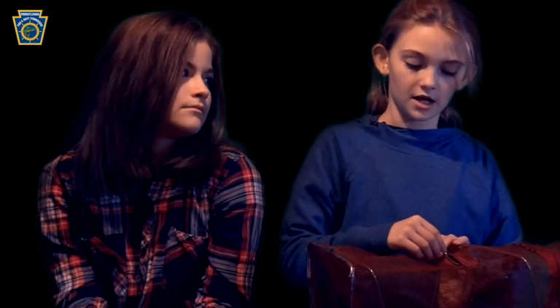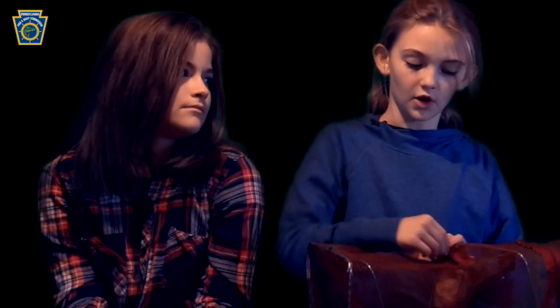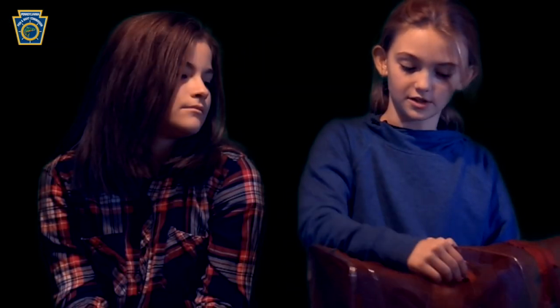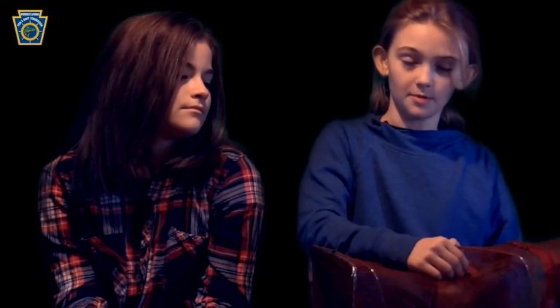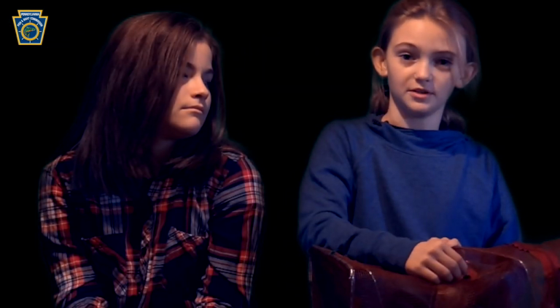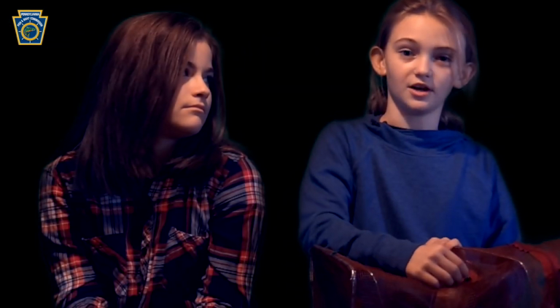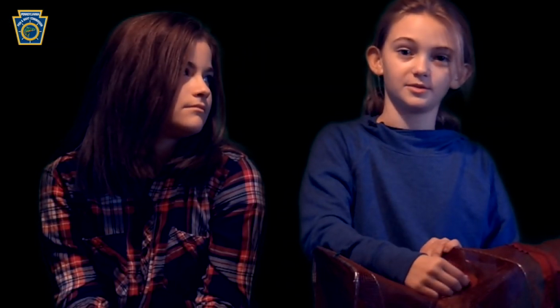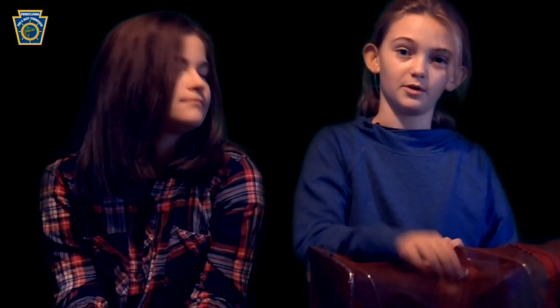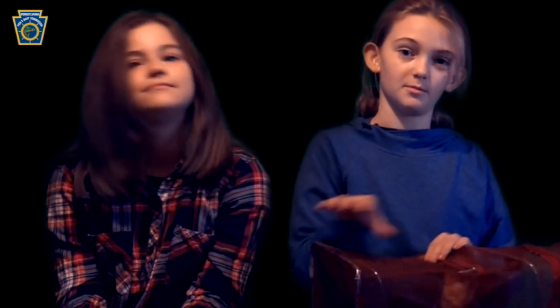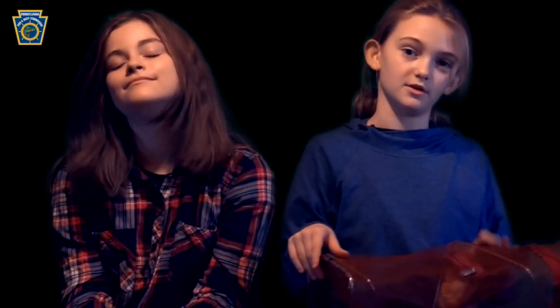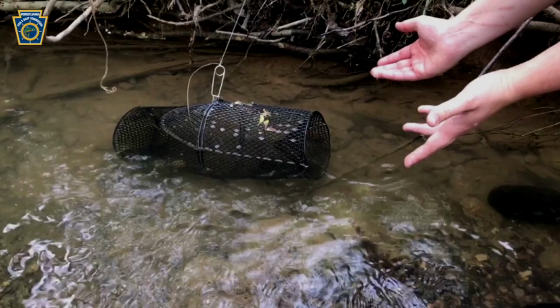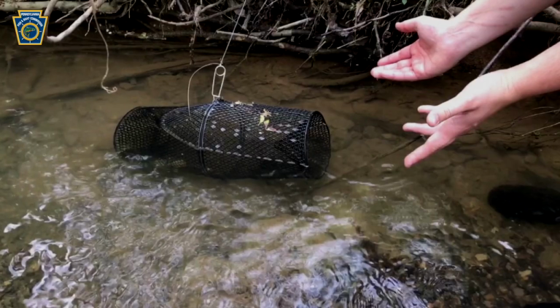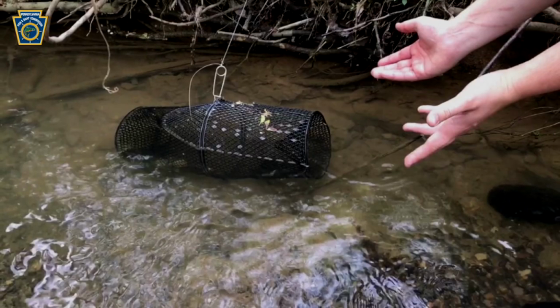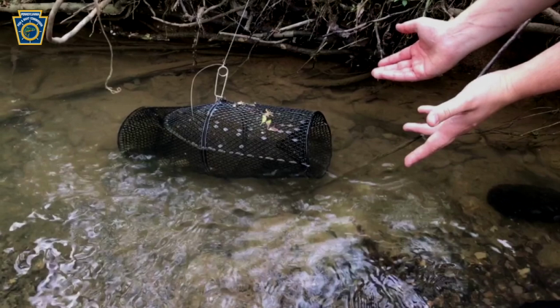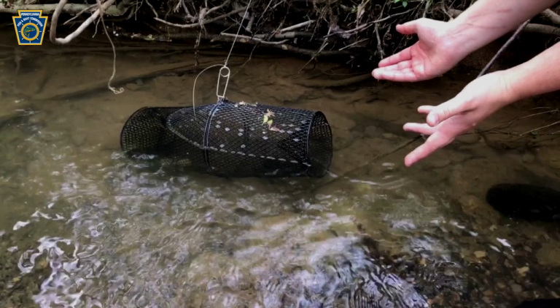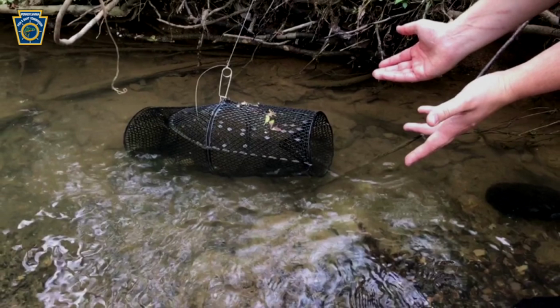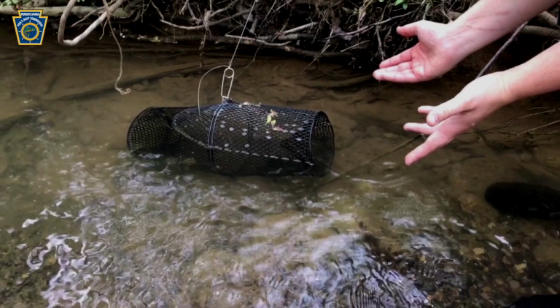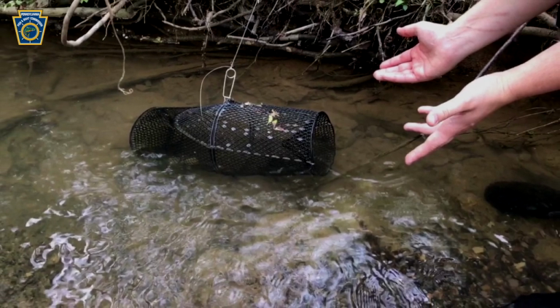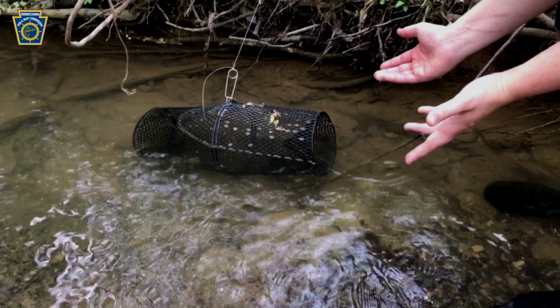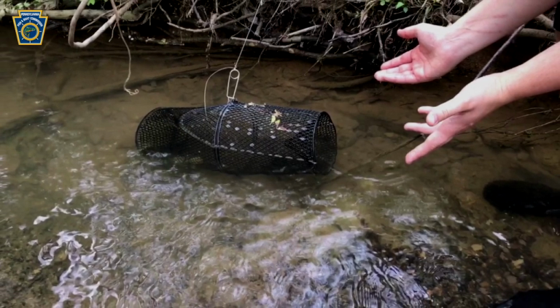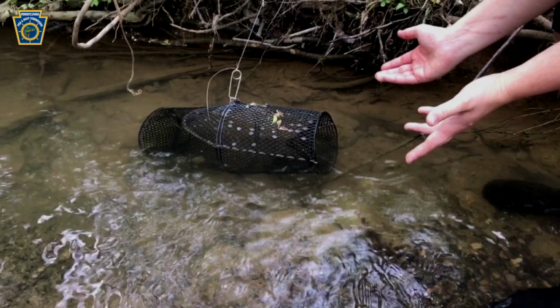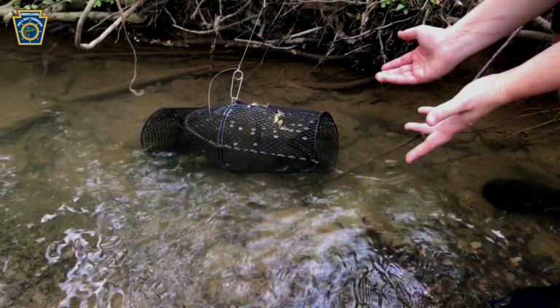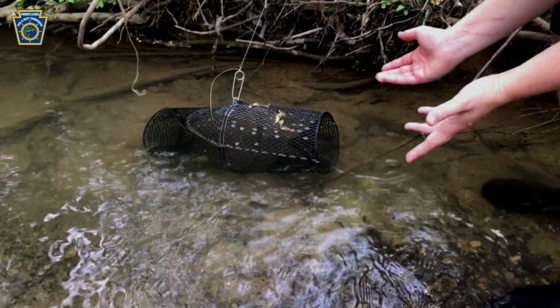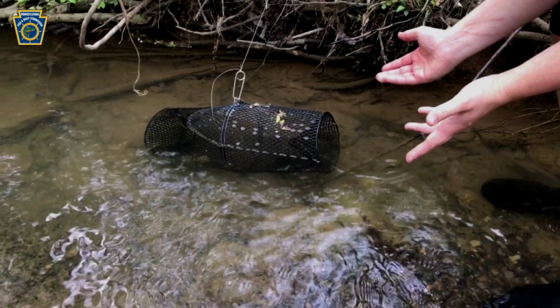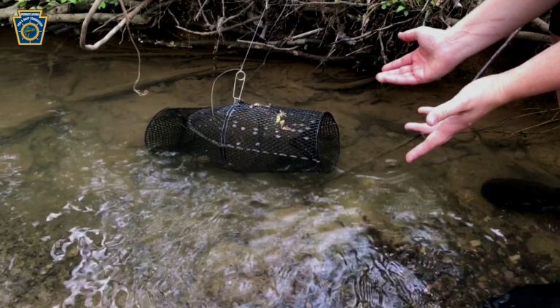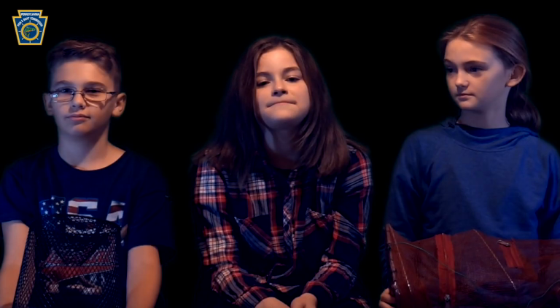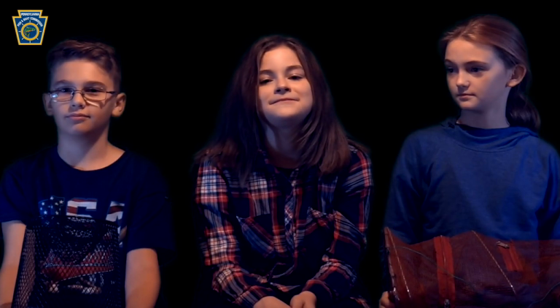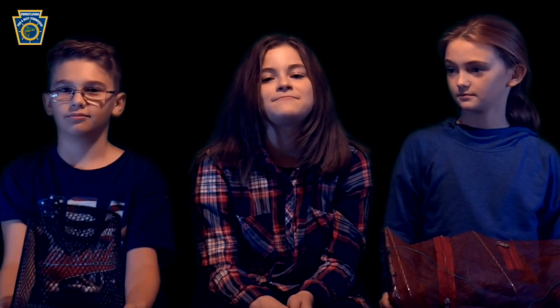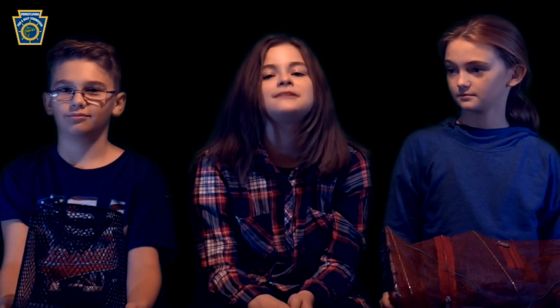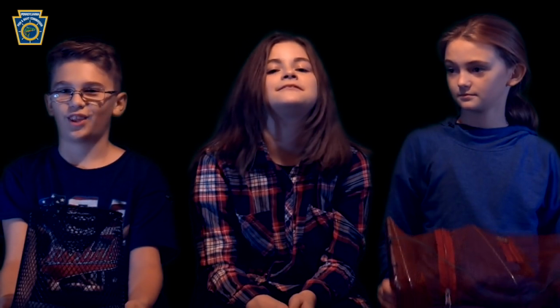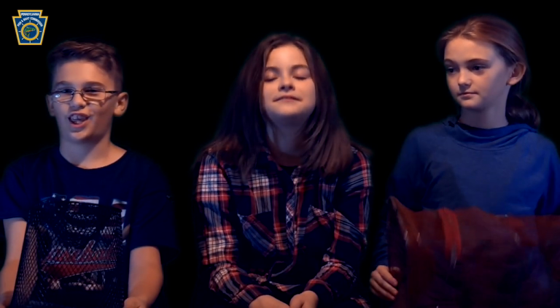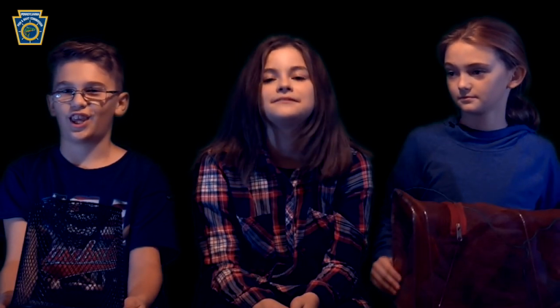Close it up and toss it where the minnows are hanging out. Make sure you put your name on them and tie them to something secure.